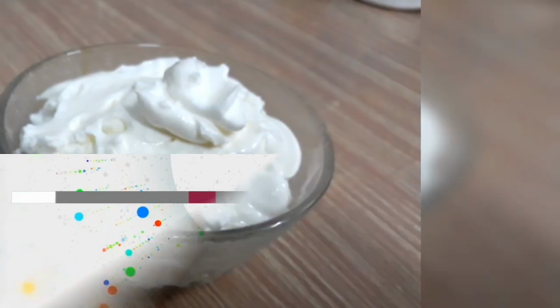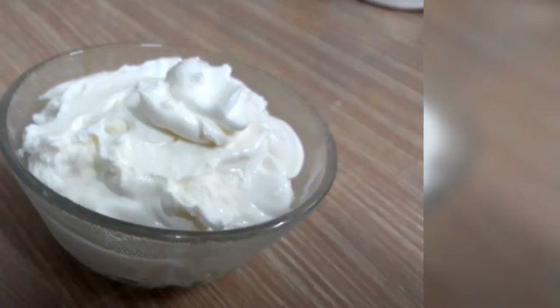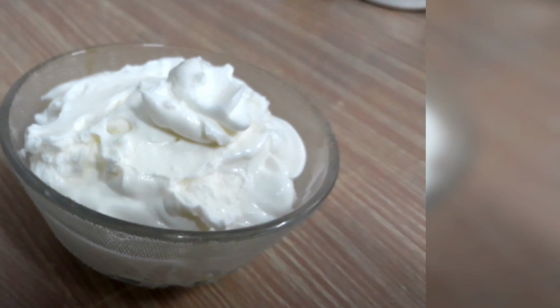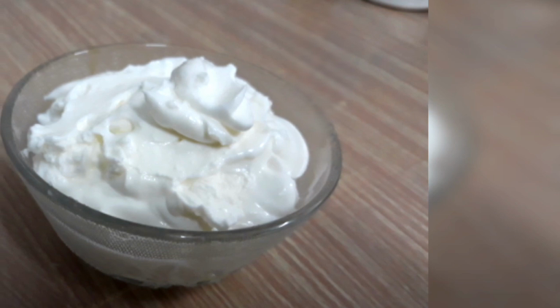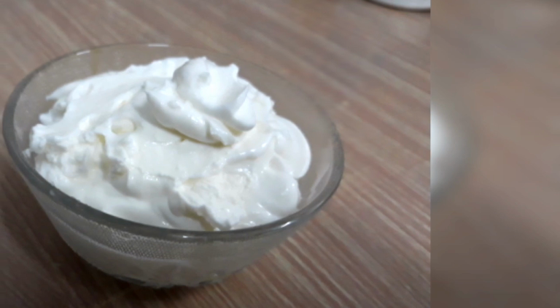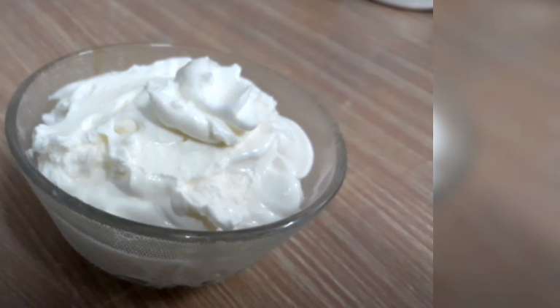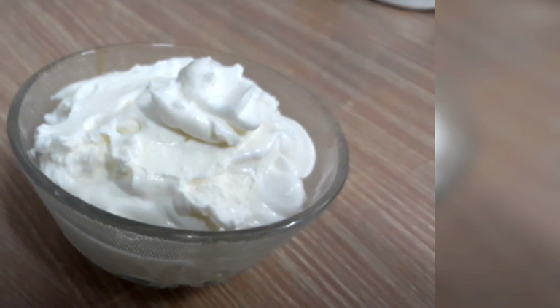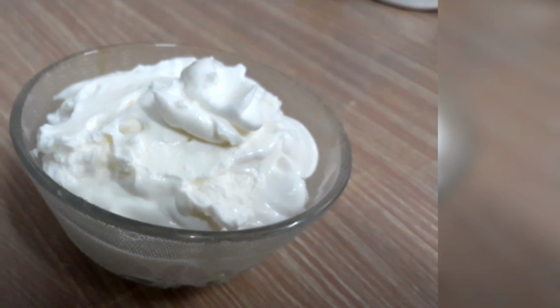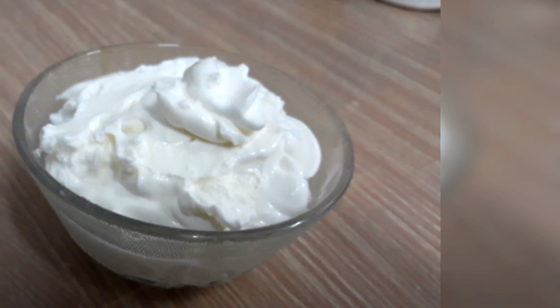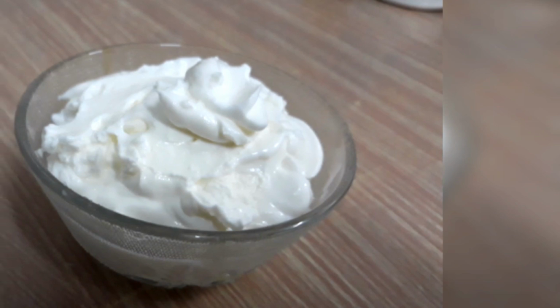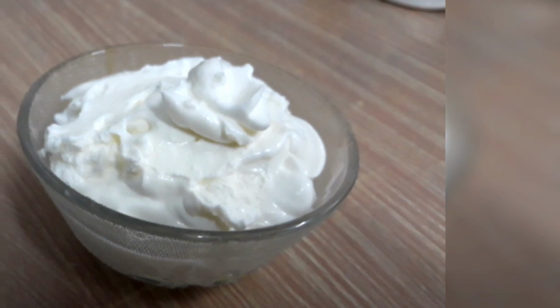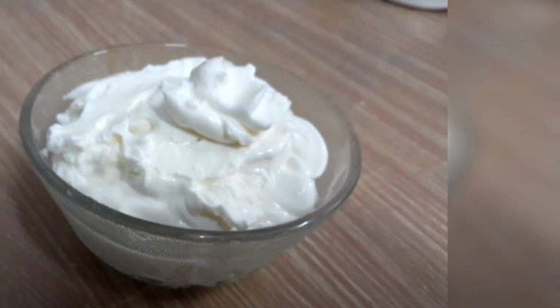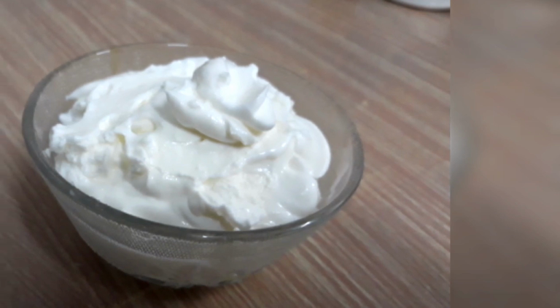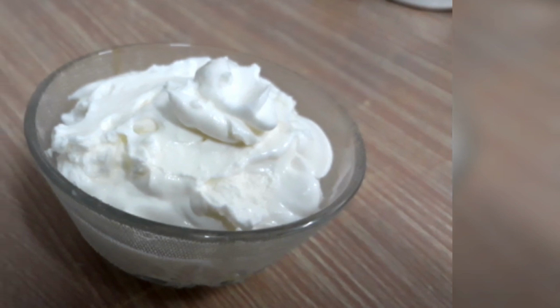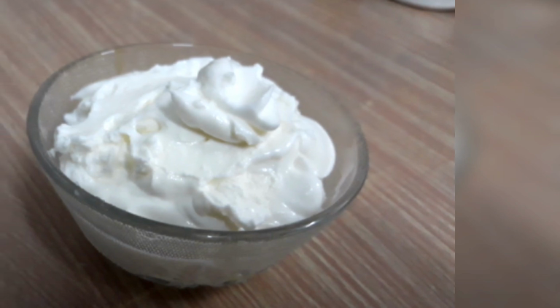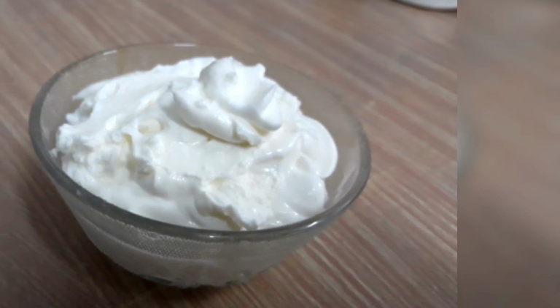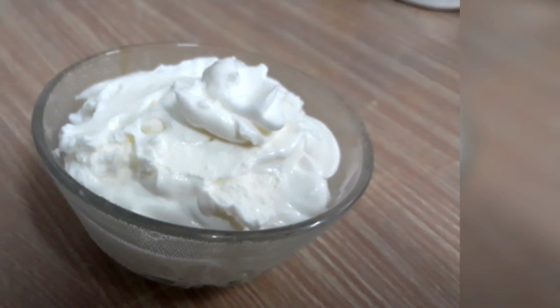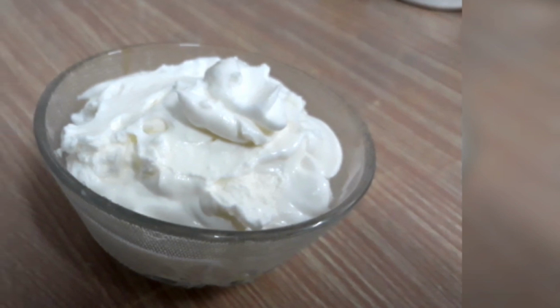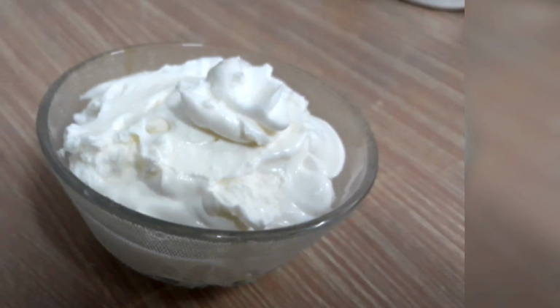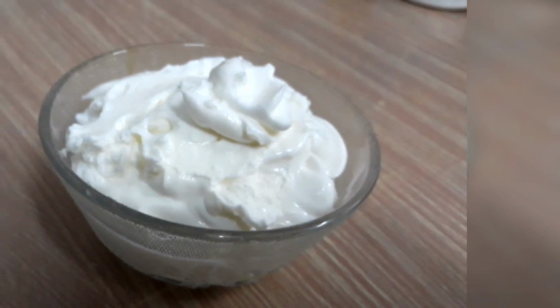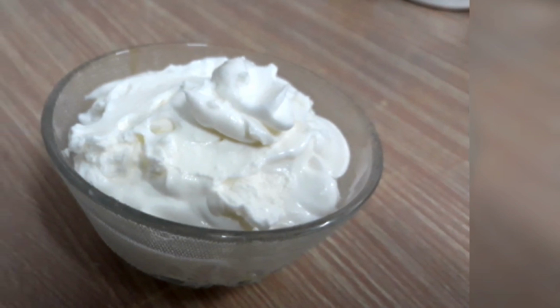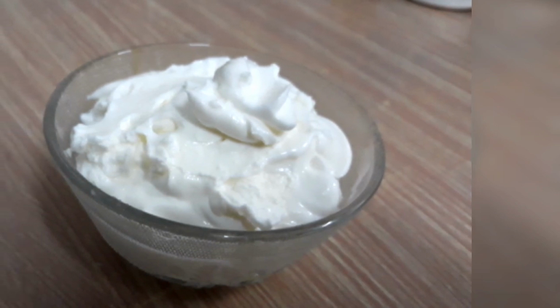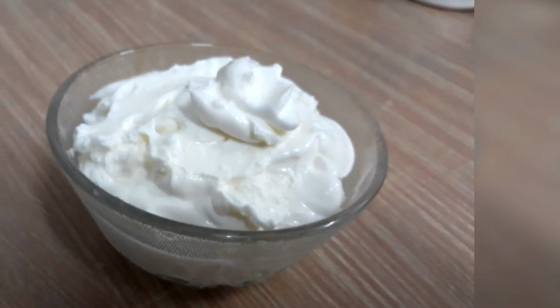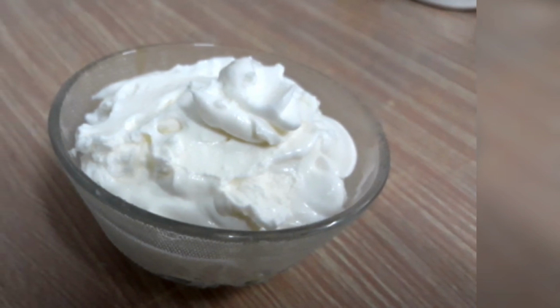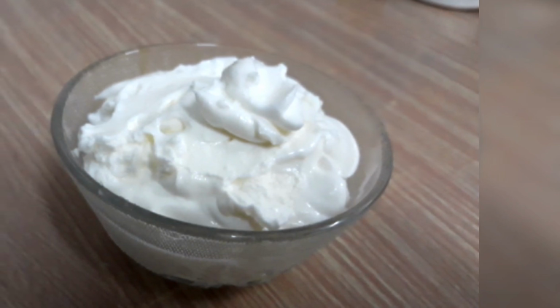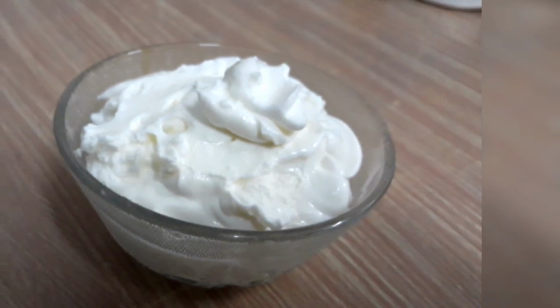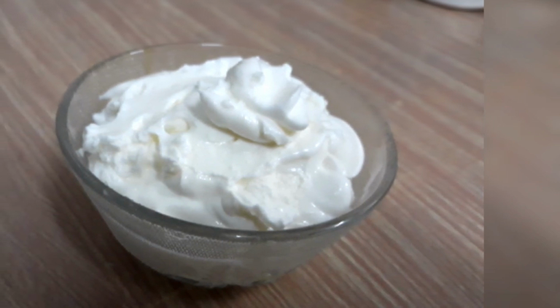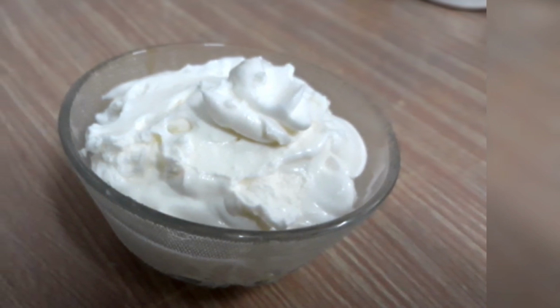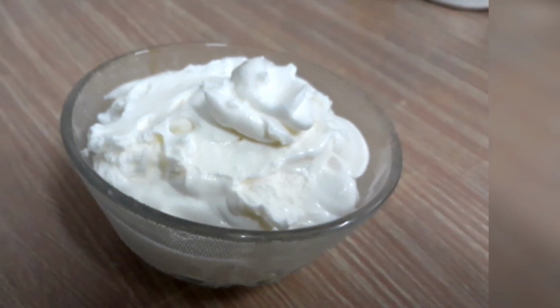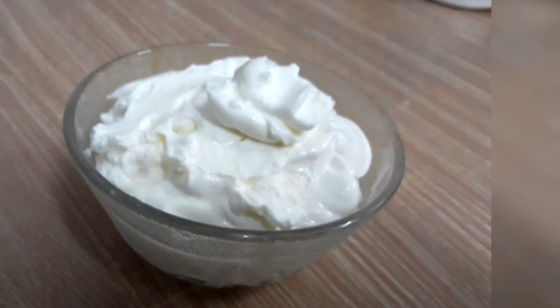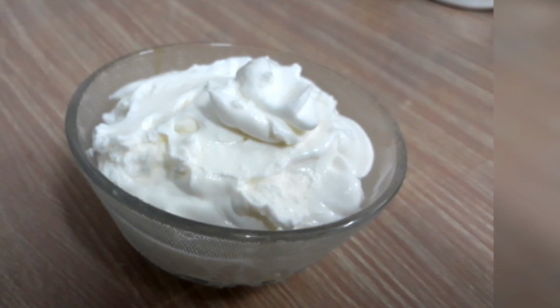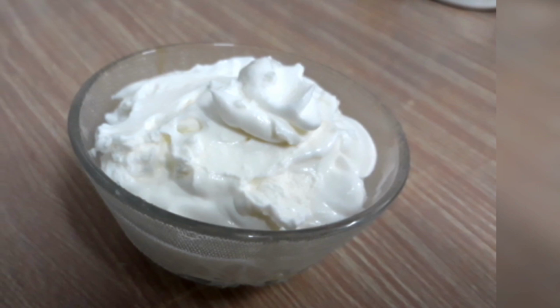Hi friends, welcome back to my channel. I am going to make it easy to make mayonnaise.